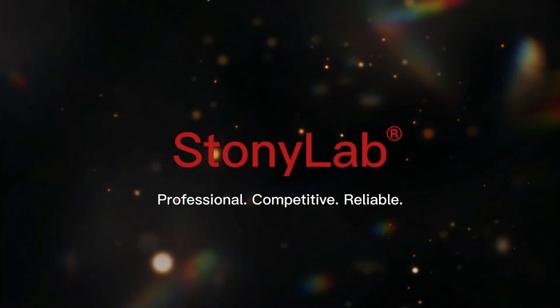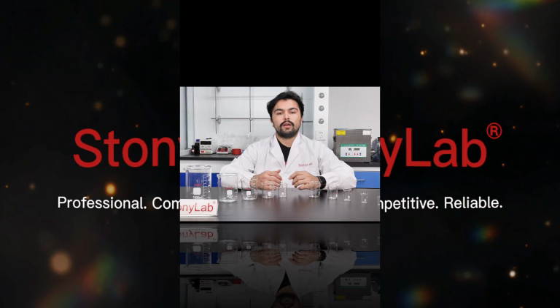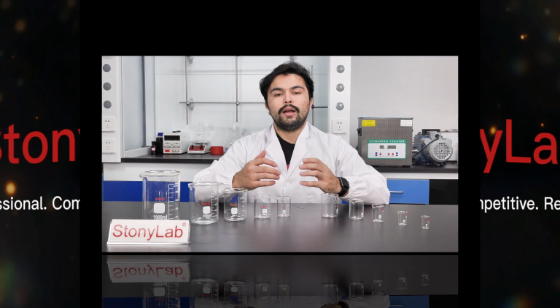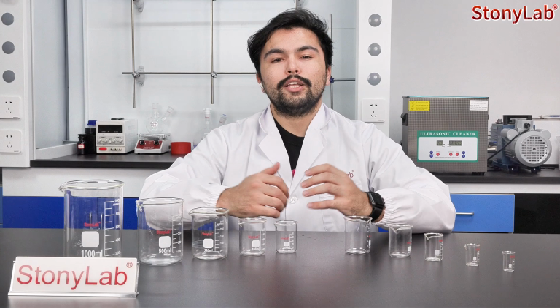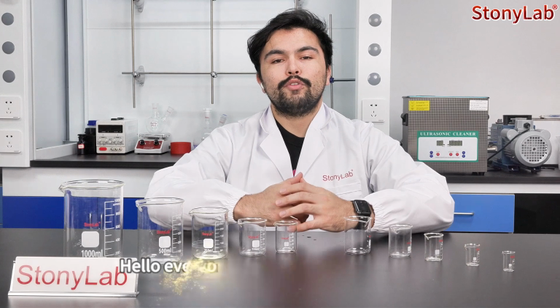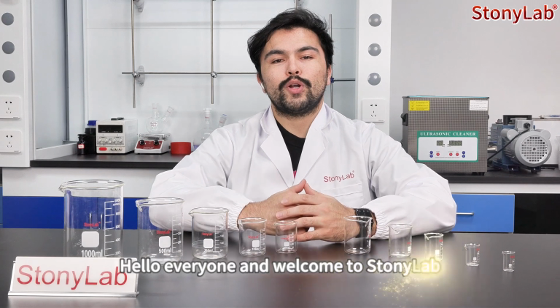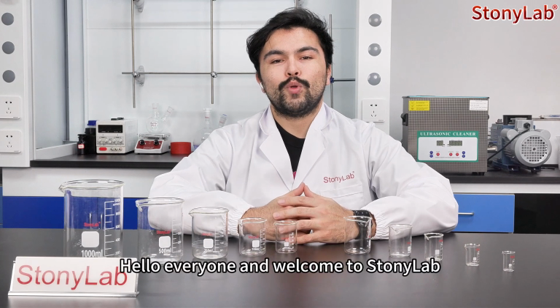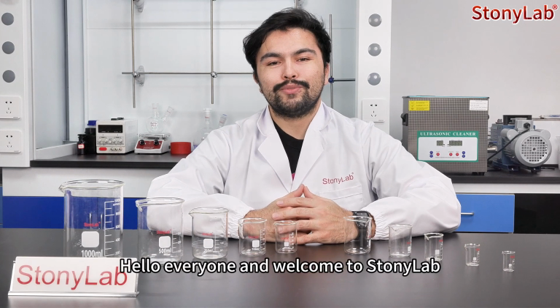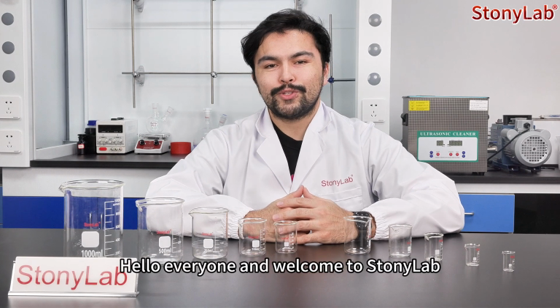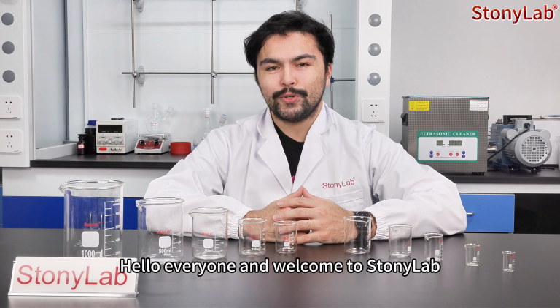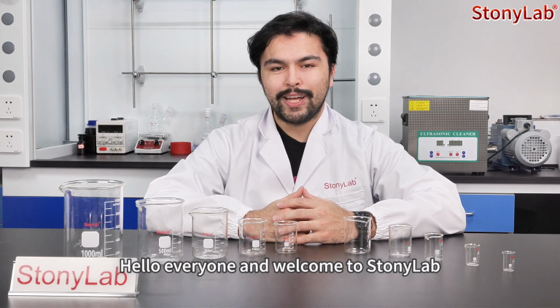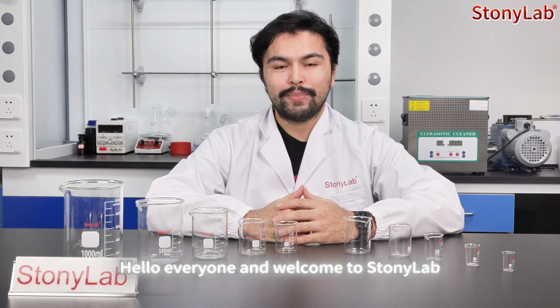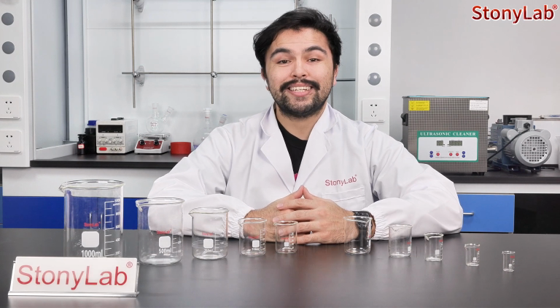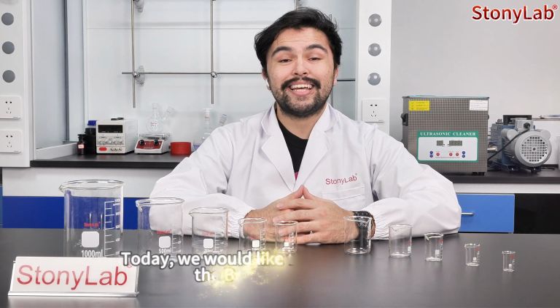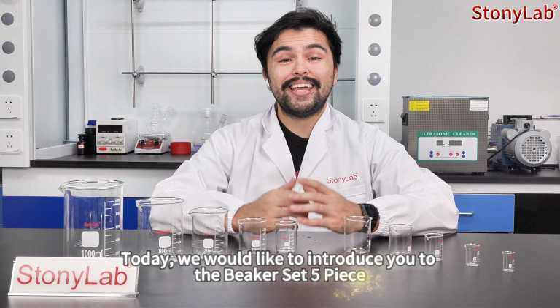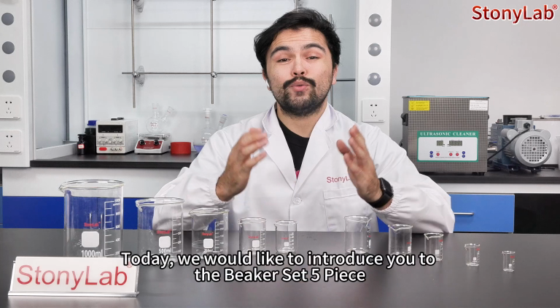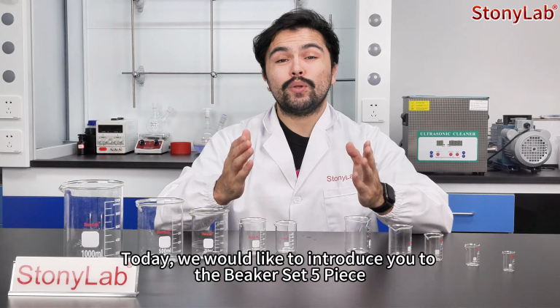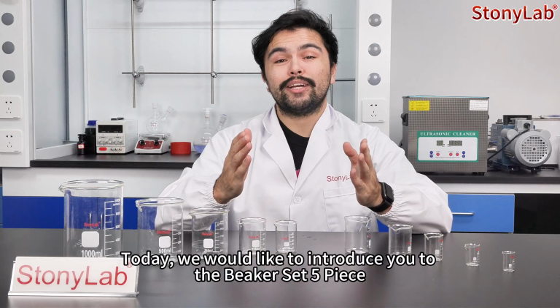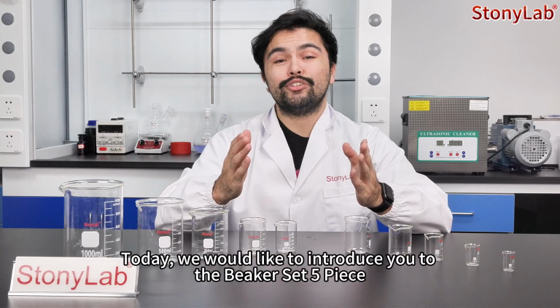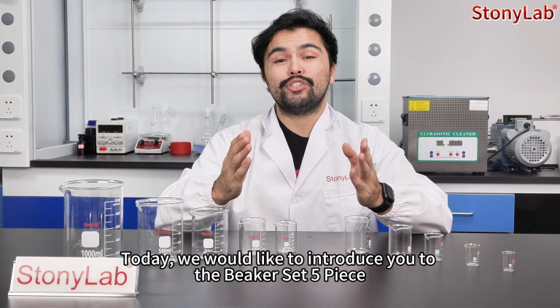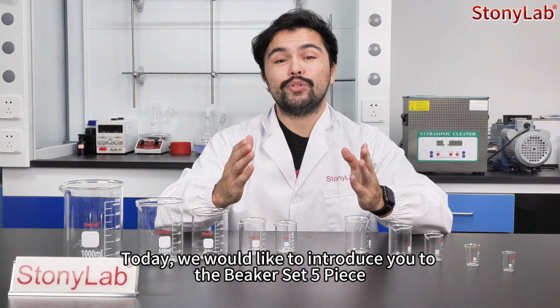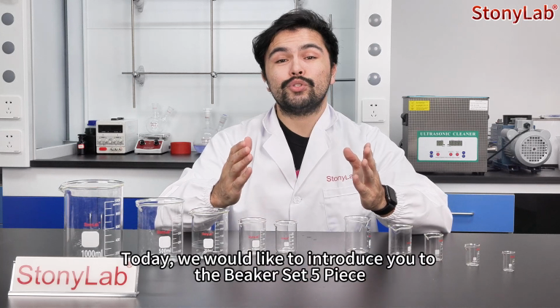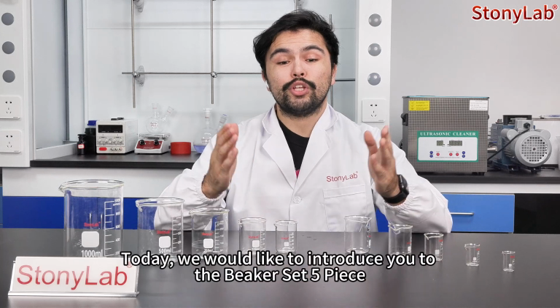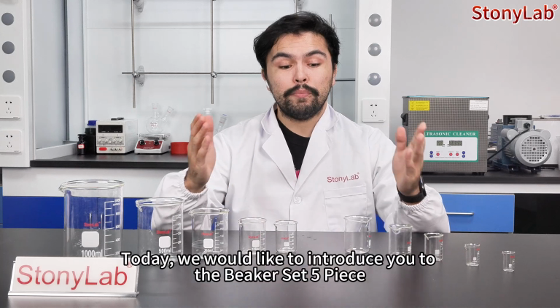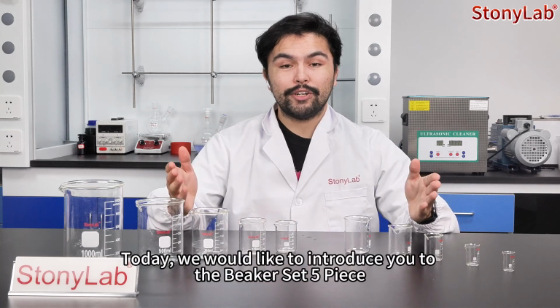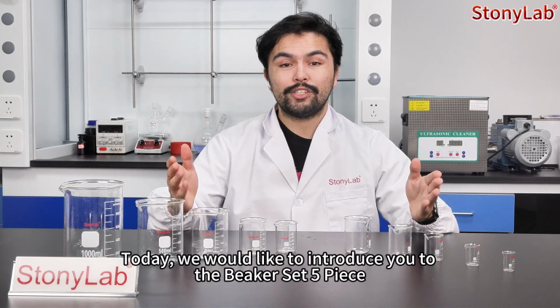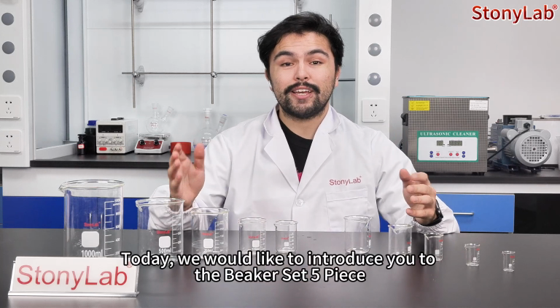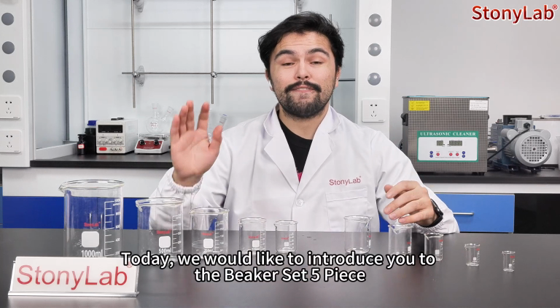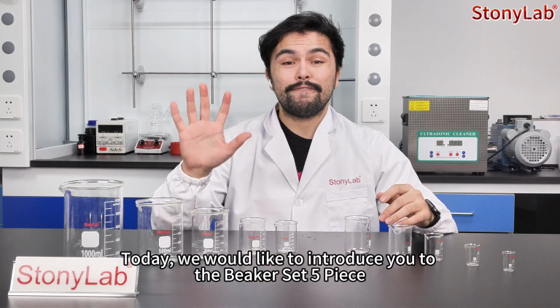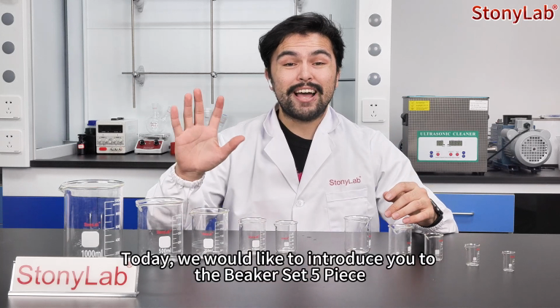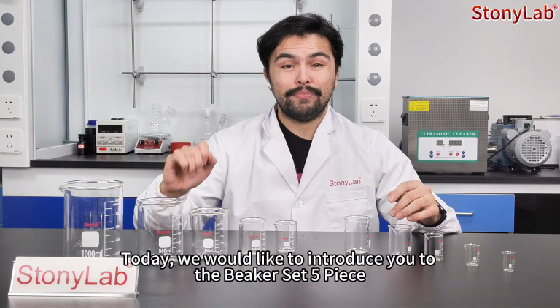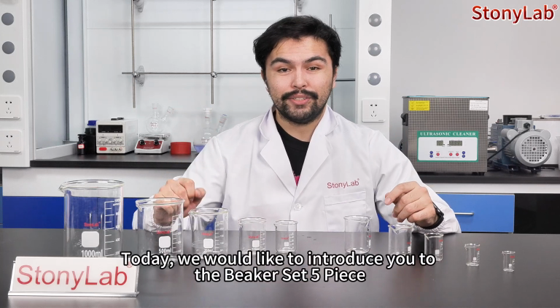Hello everyone and welcome to StonyLab. Today we would like to introduce you to the Beaker Set 5 piece.